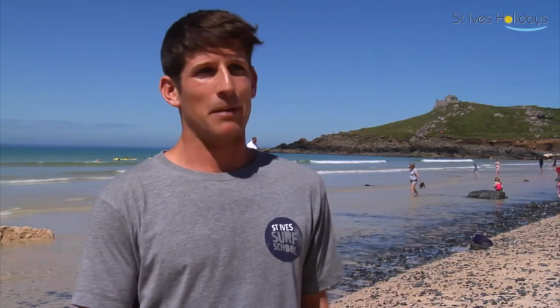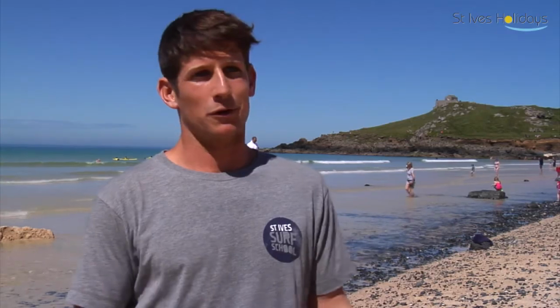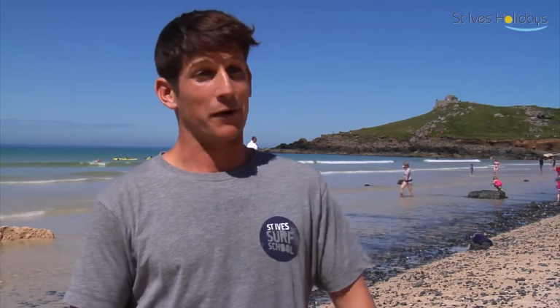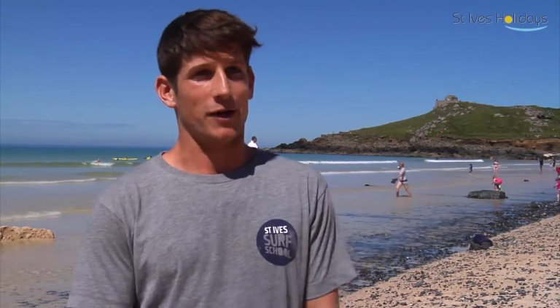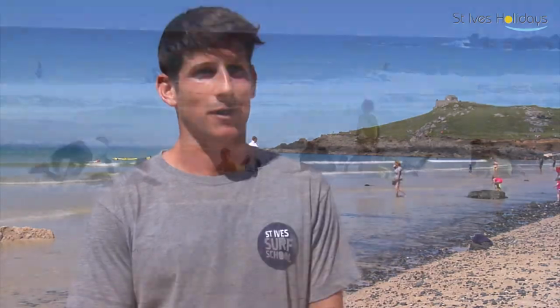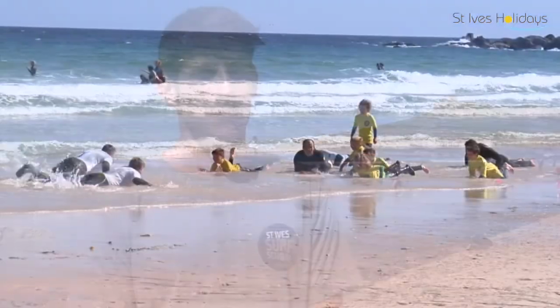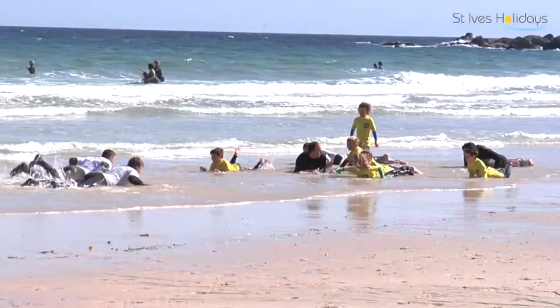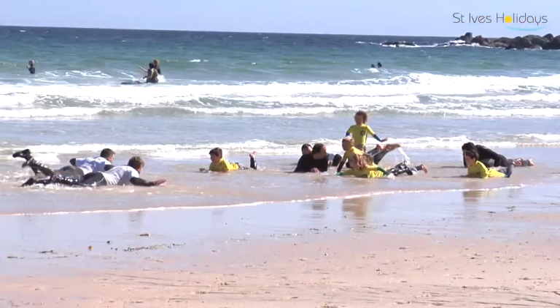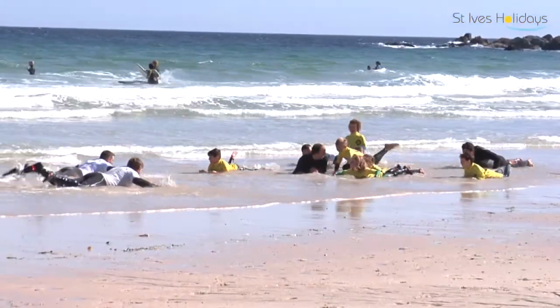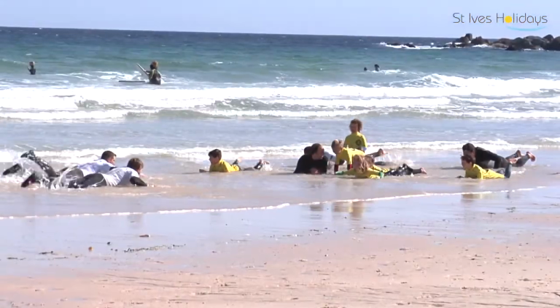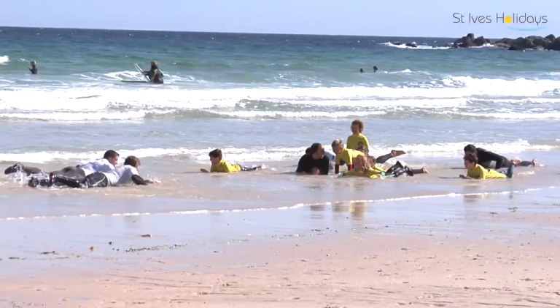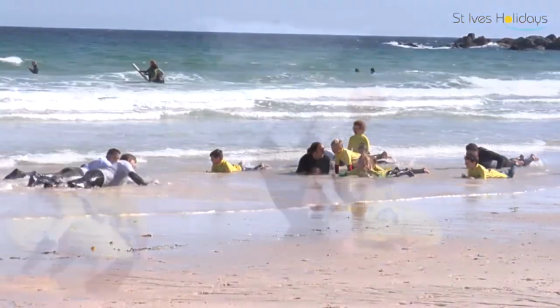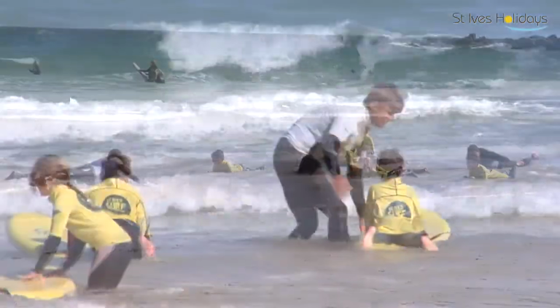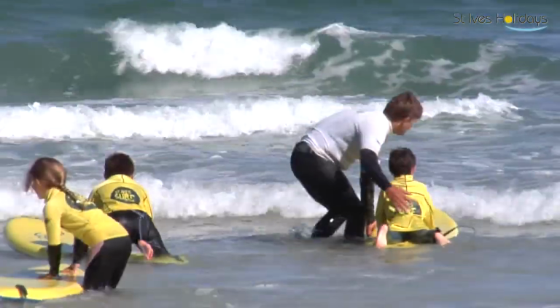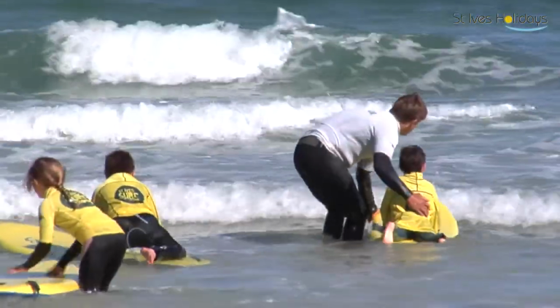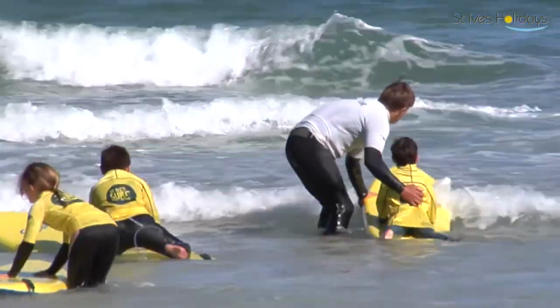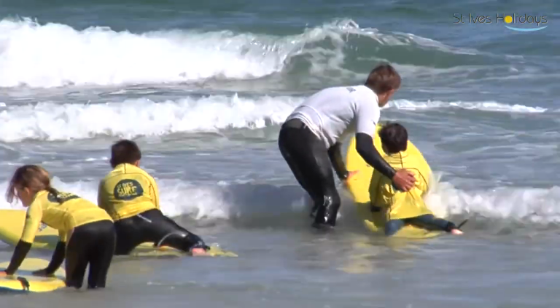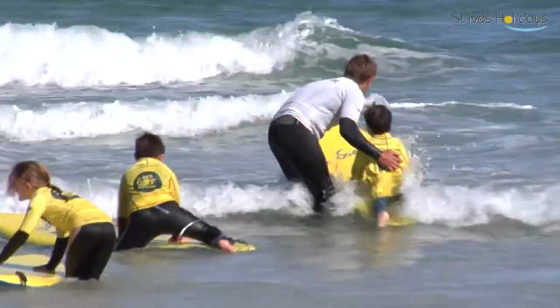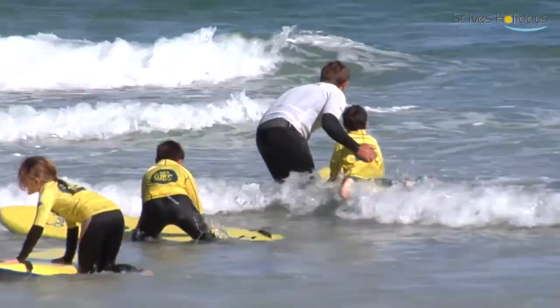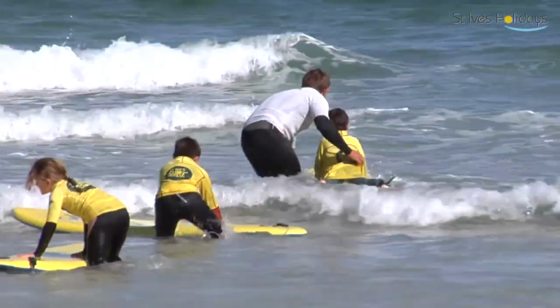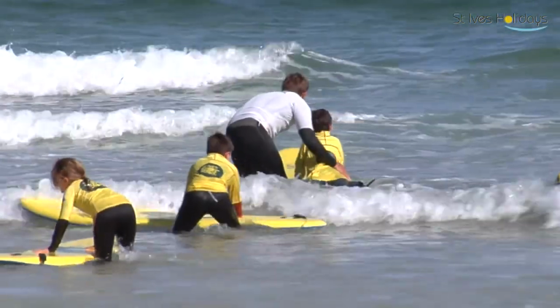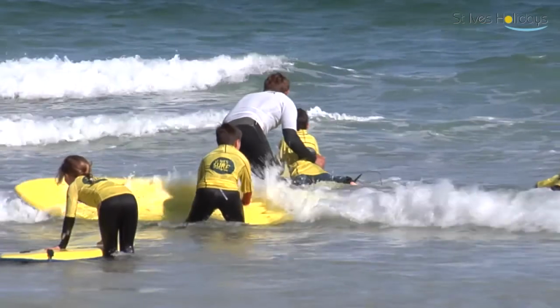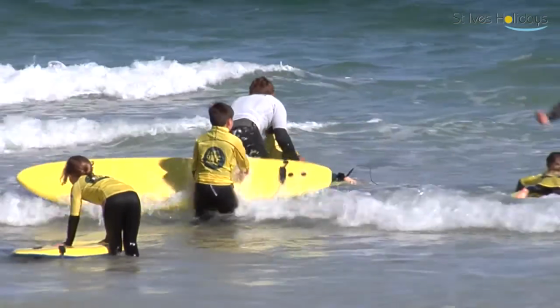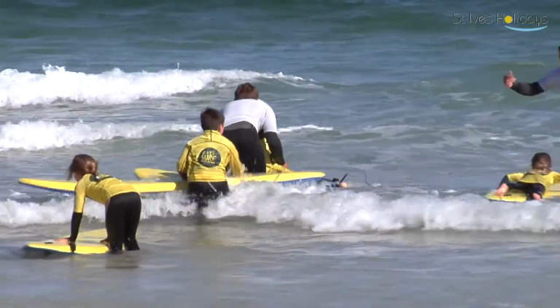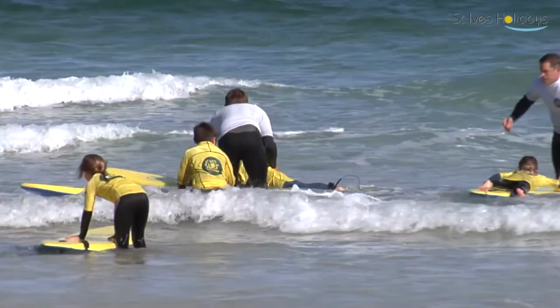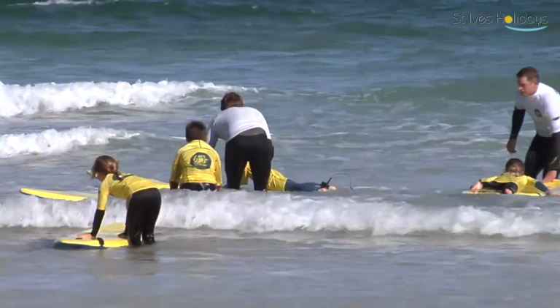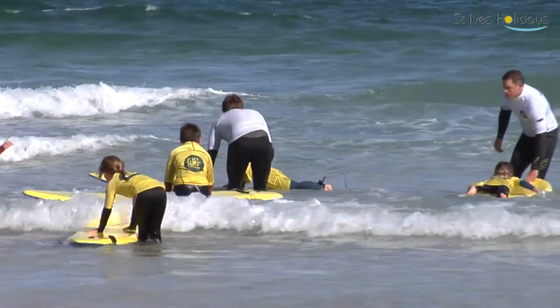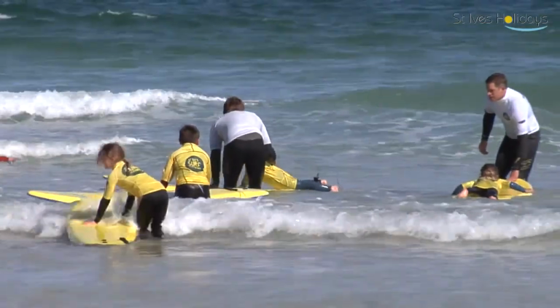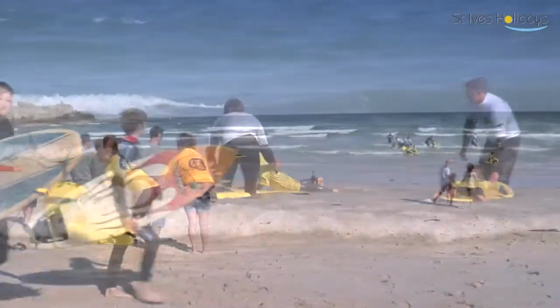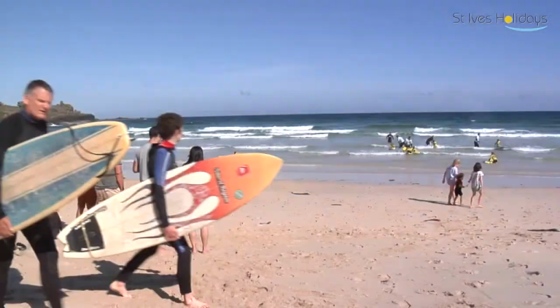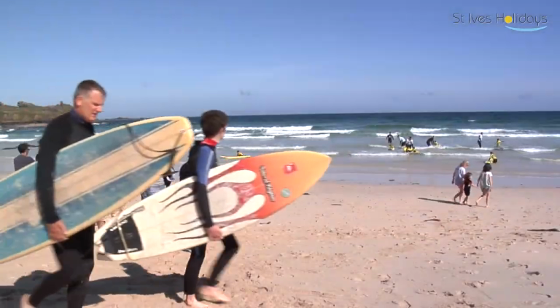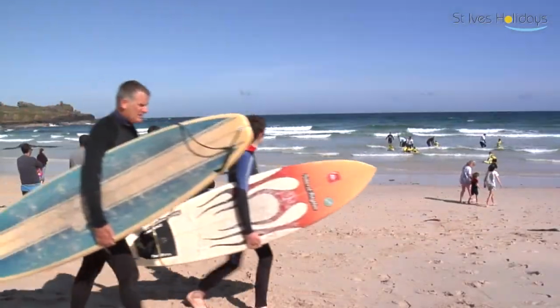And then you've got the other end of the spectrum — people for whom it's very first time, potentially the first ever time in the sea, learning basic surfing techniques in a beginner surf lesson.